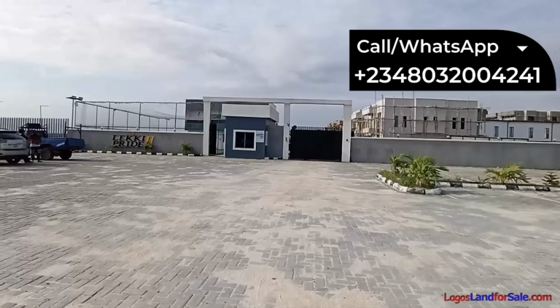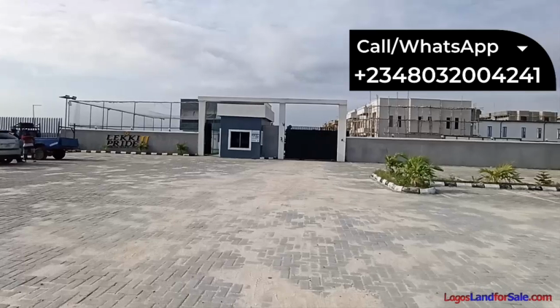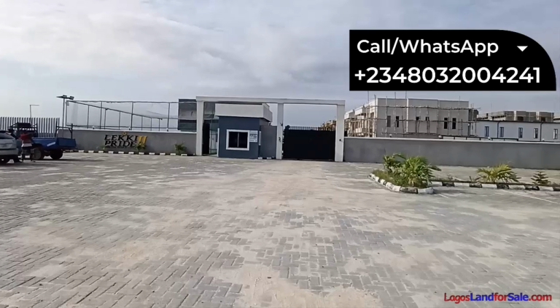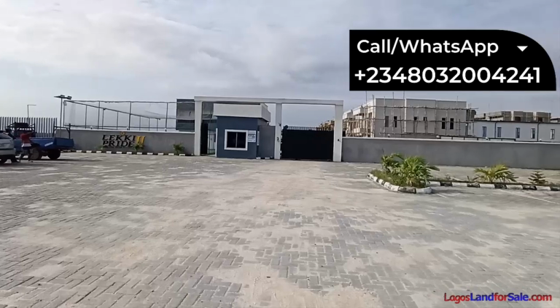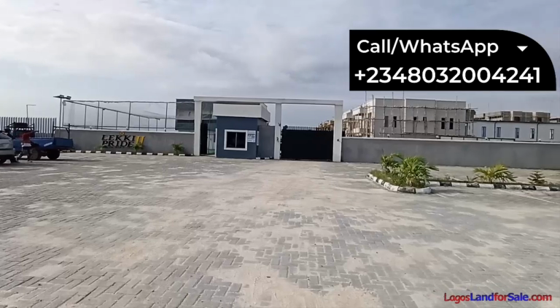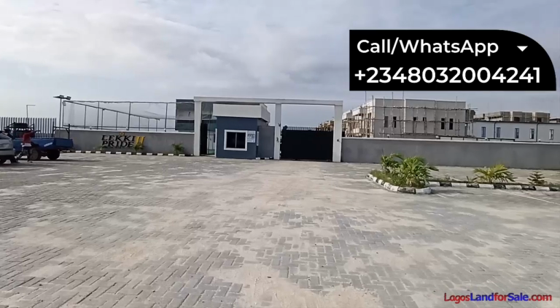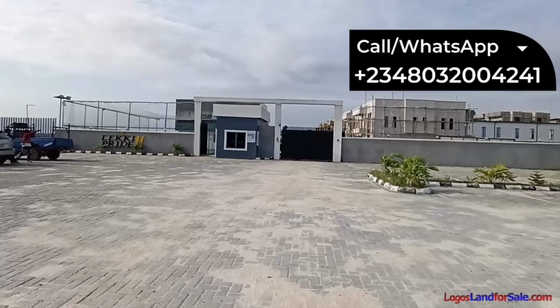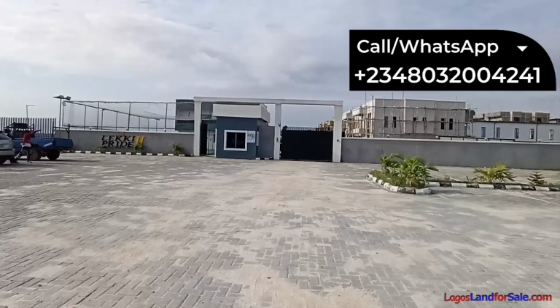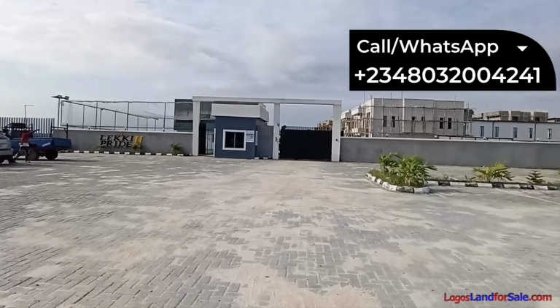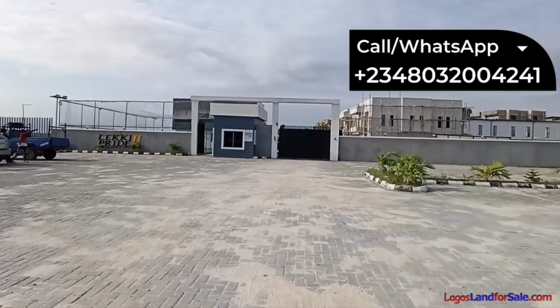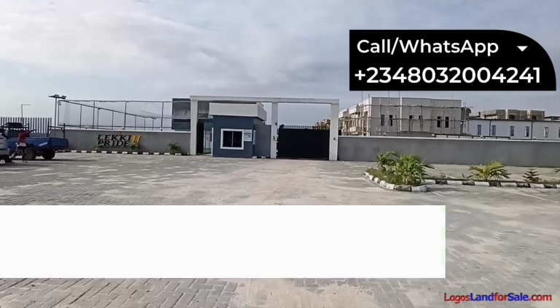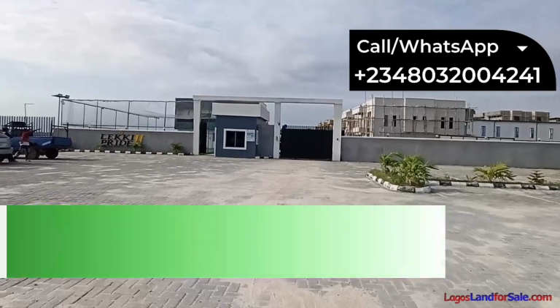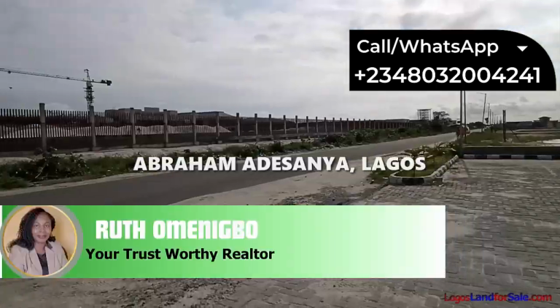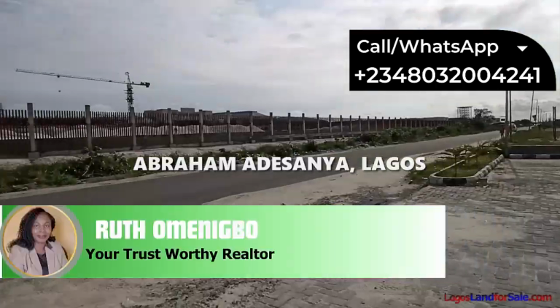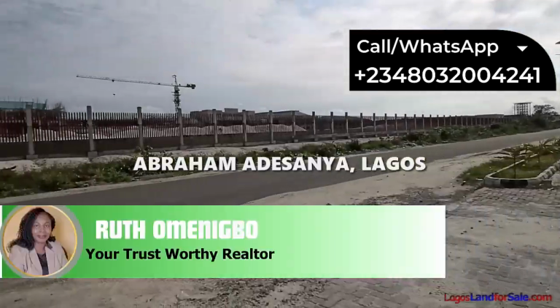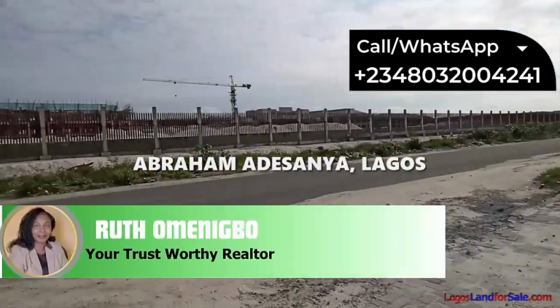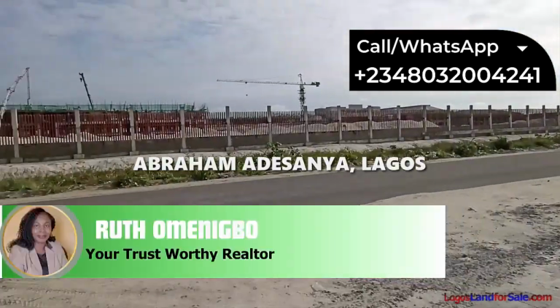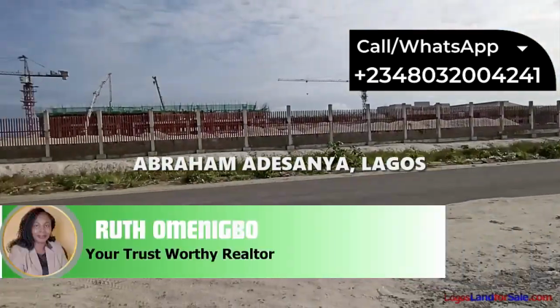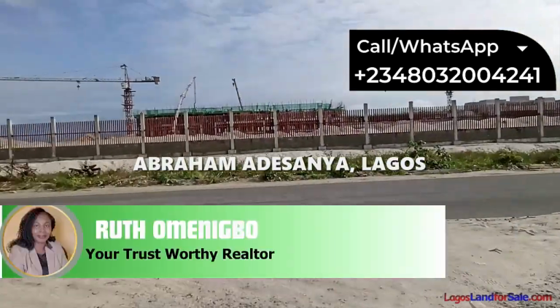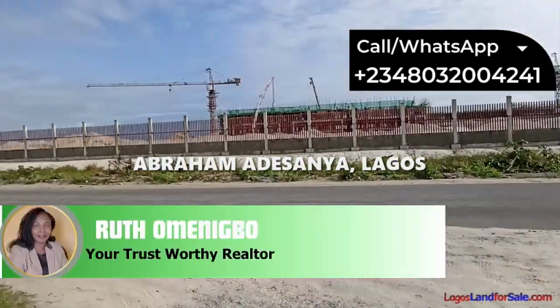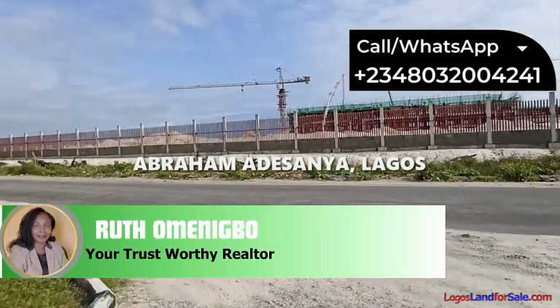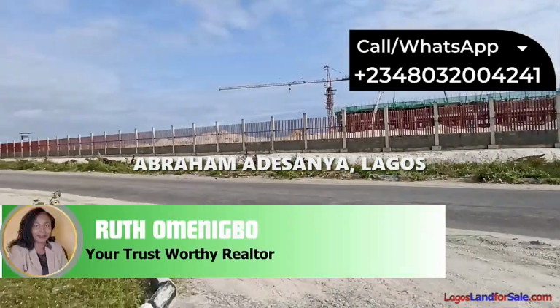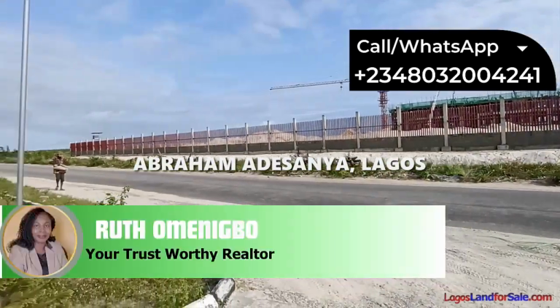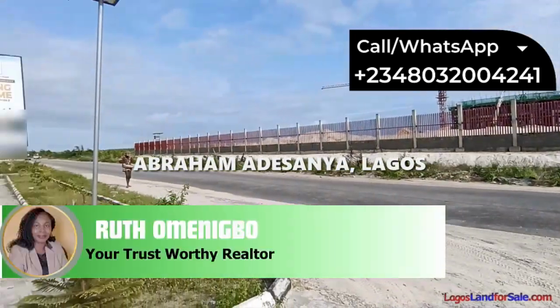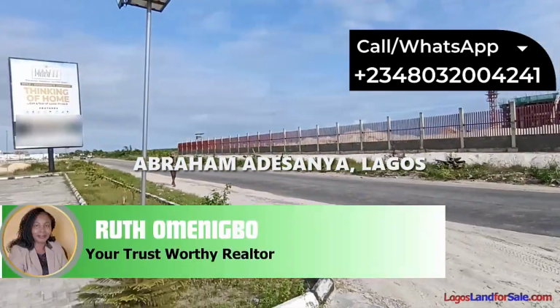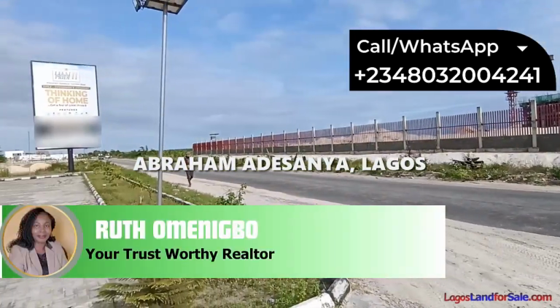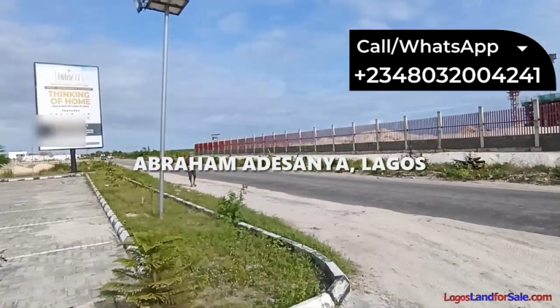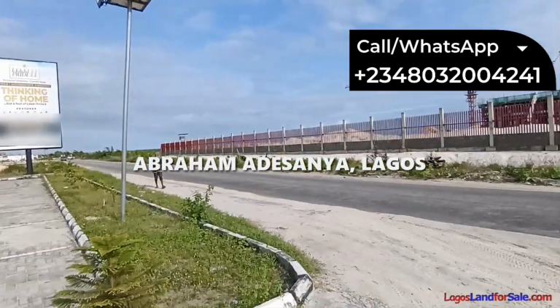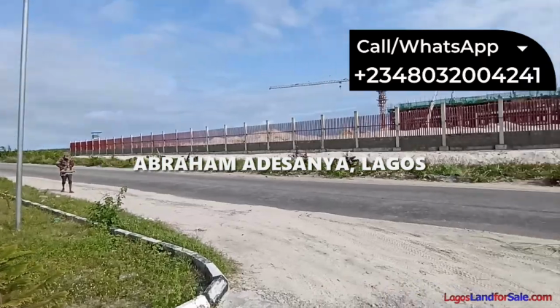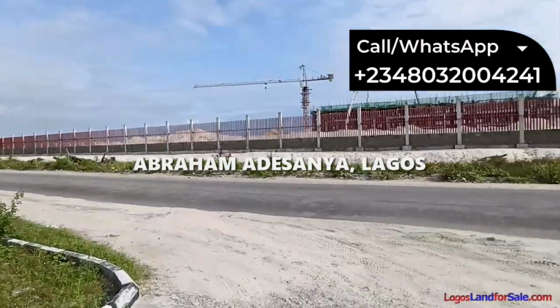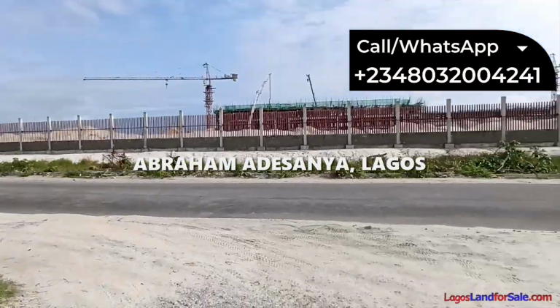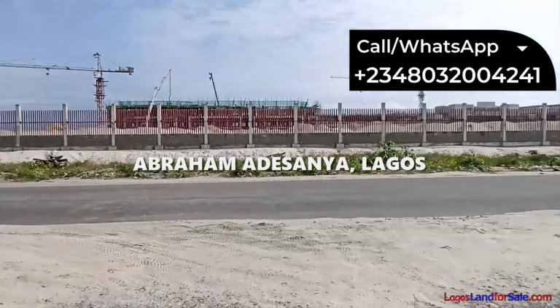Welcome to Letty Pride II, Ibrahim Adesanya, Lagos, Nigeria.